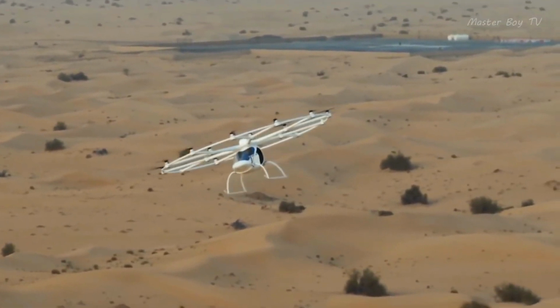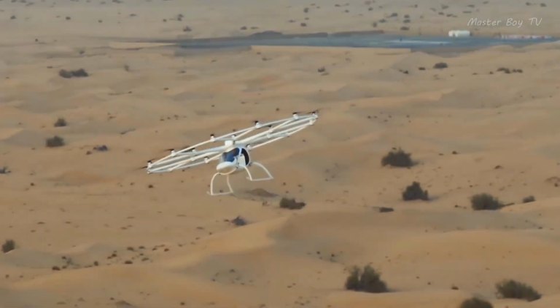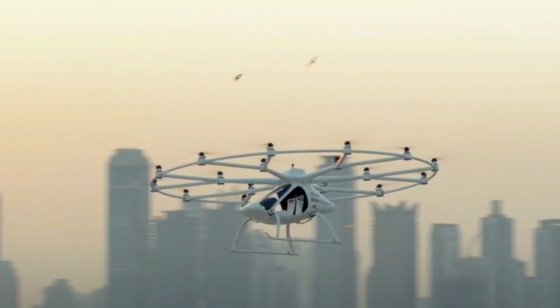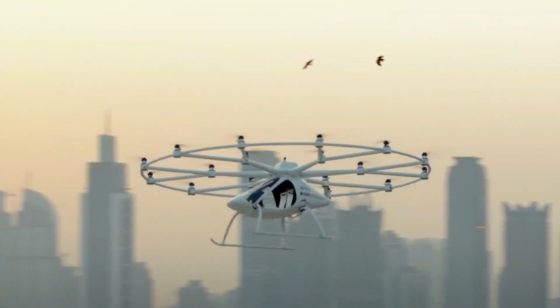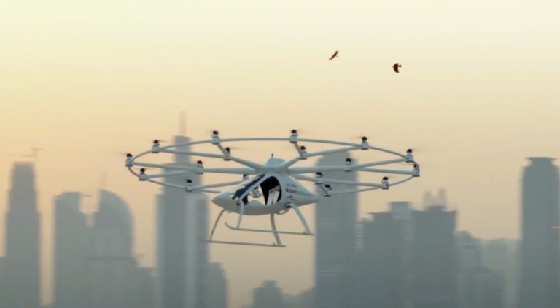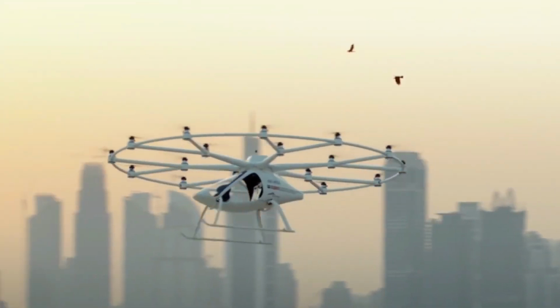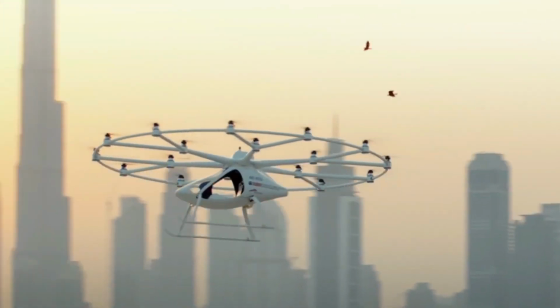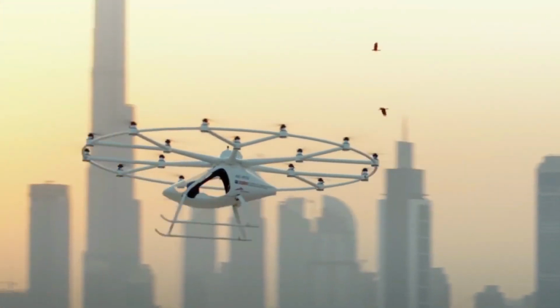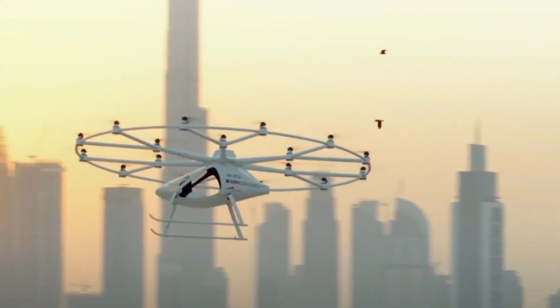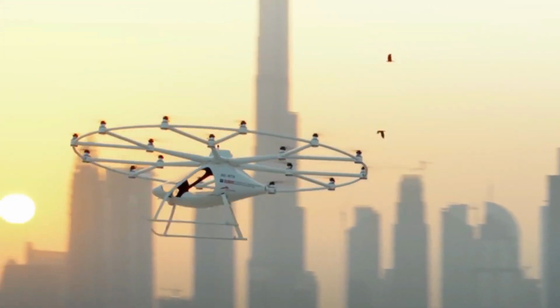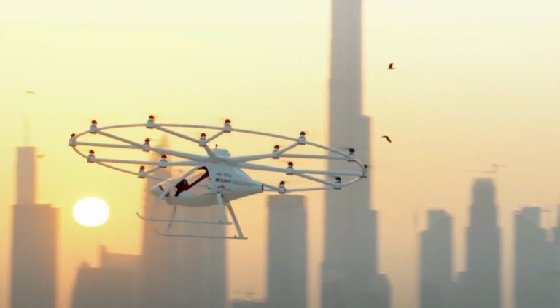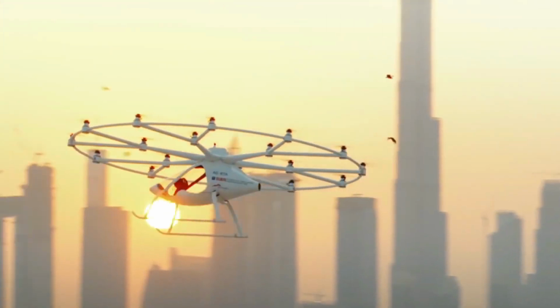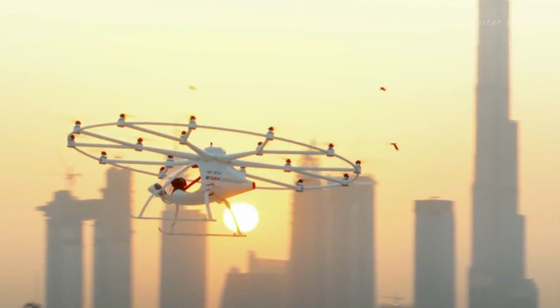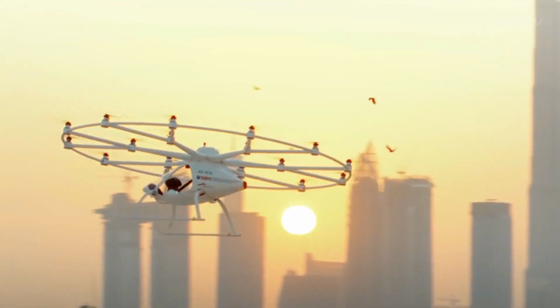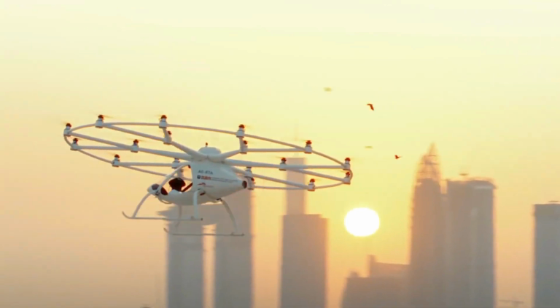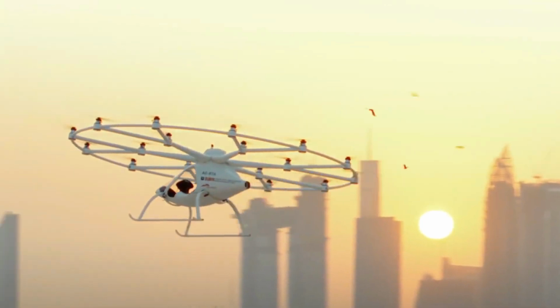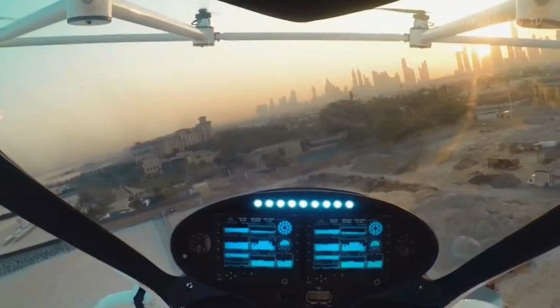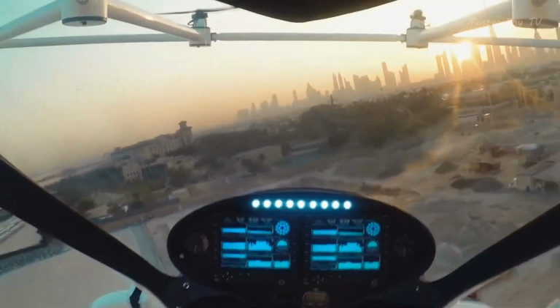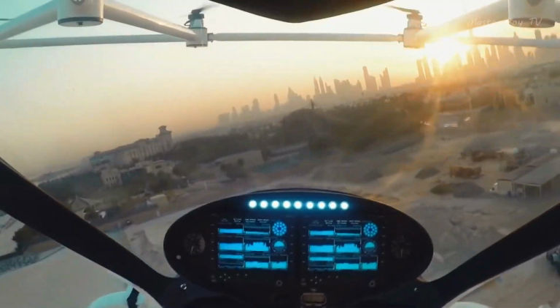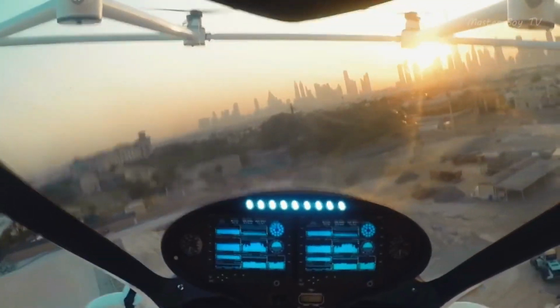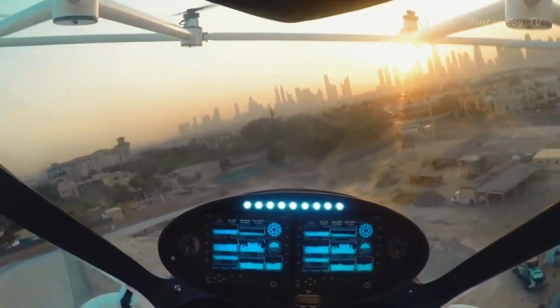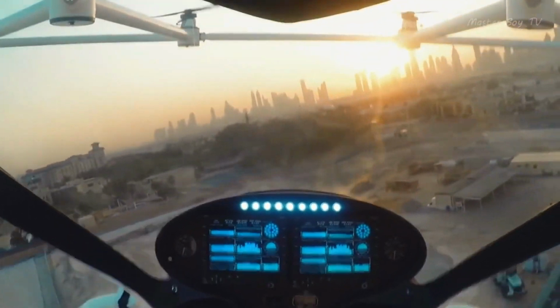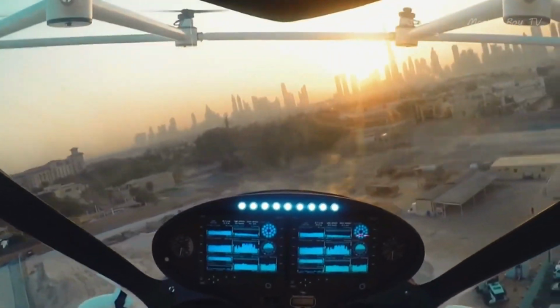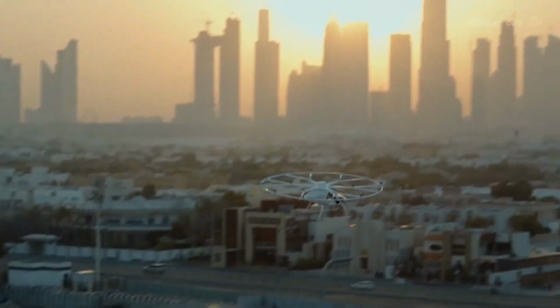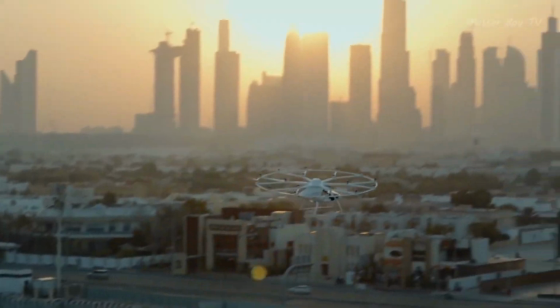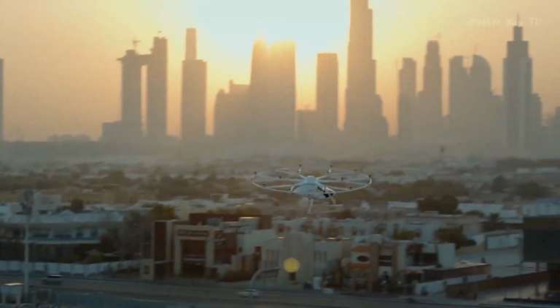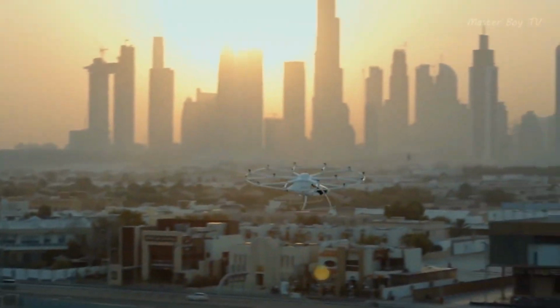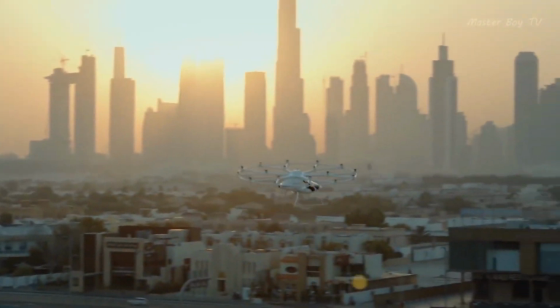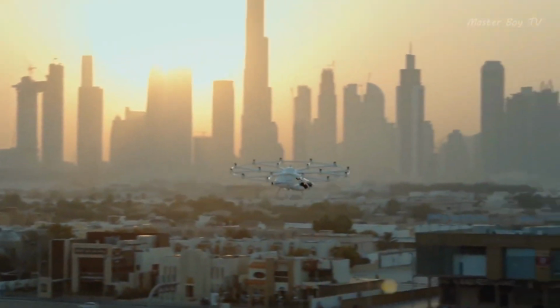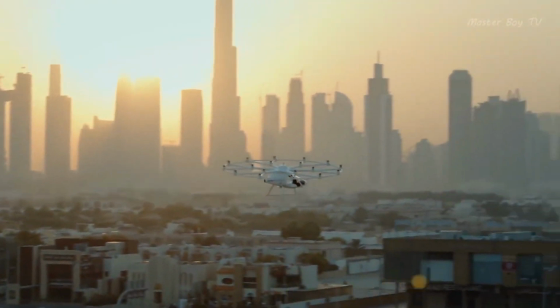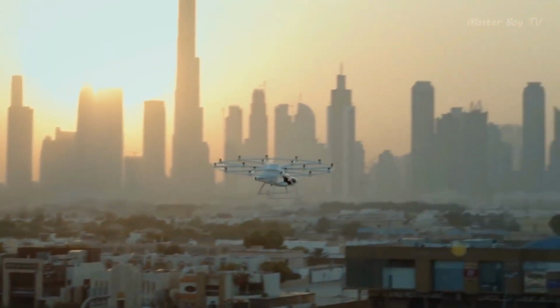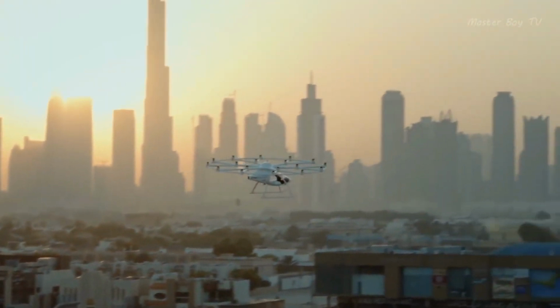And did you know? Even if the pilot lets go of the control stick, the Volocopter will take control and hold its position.